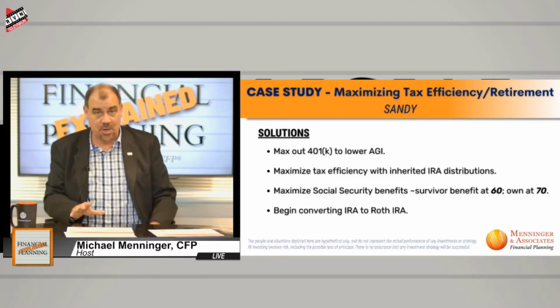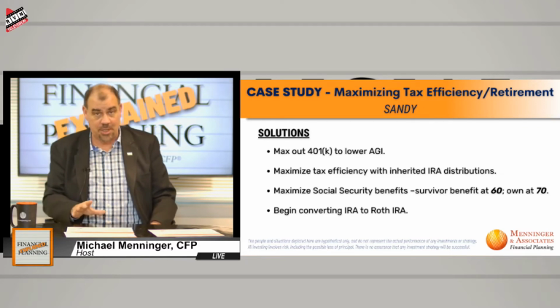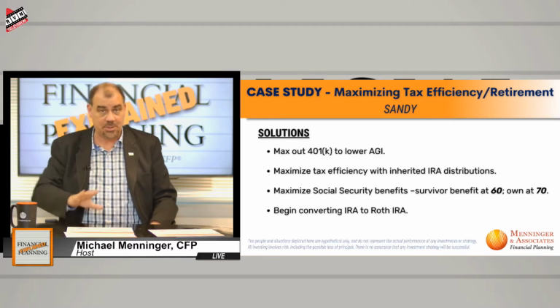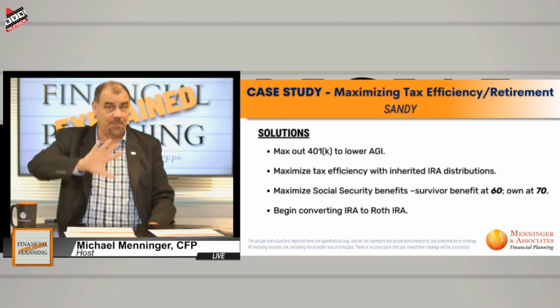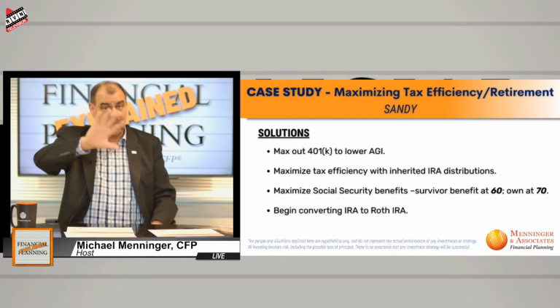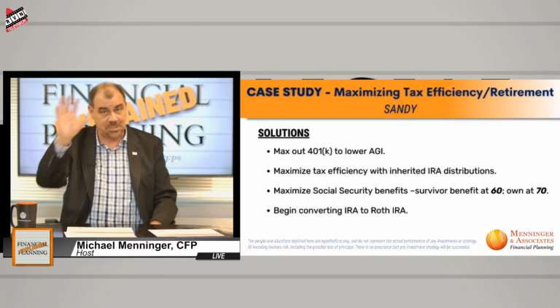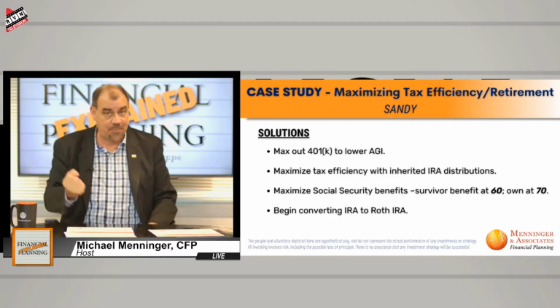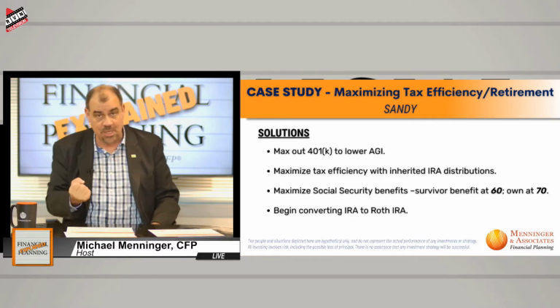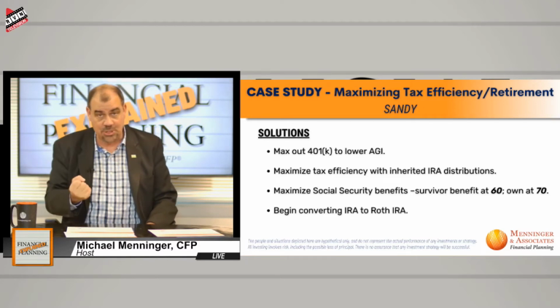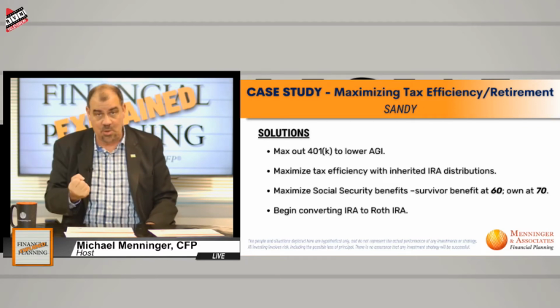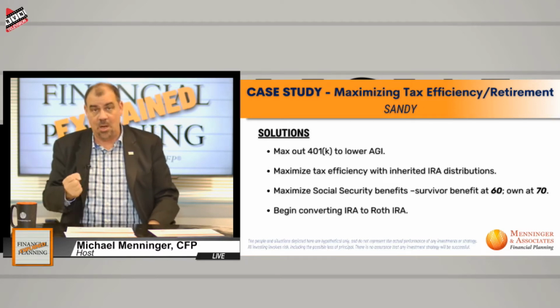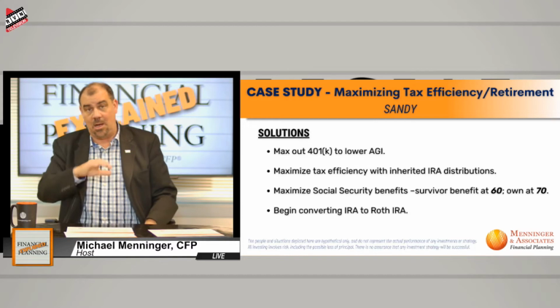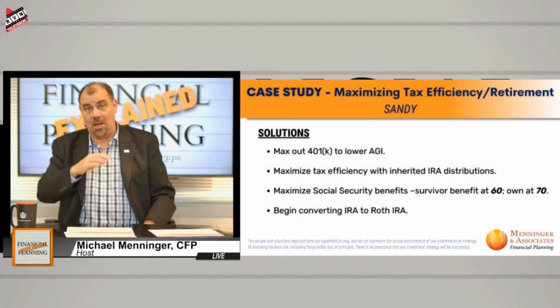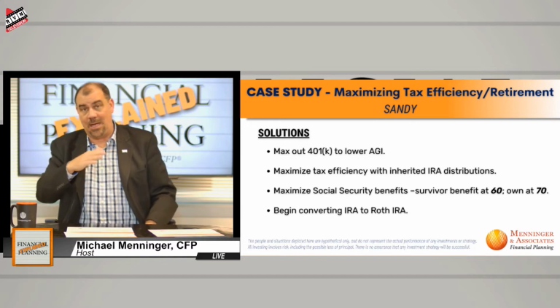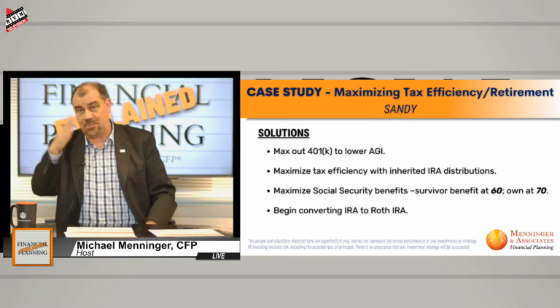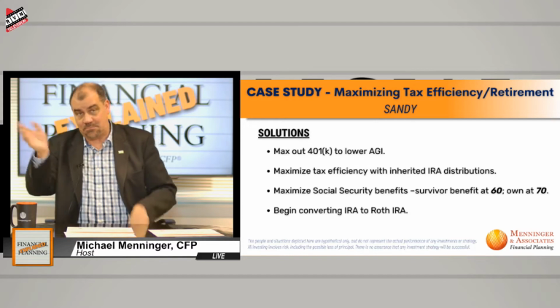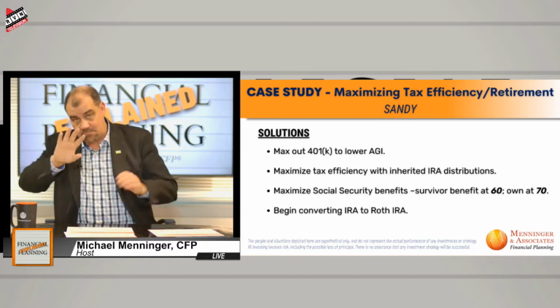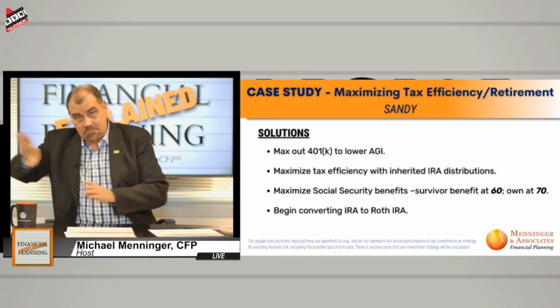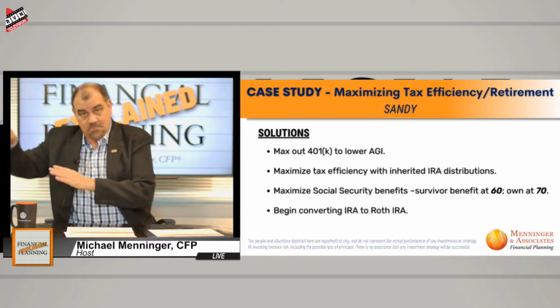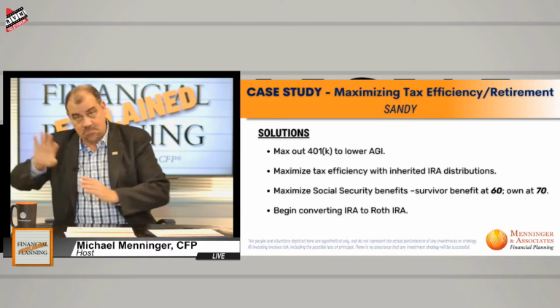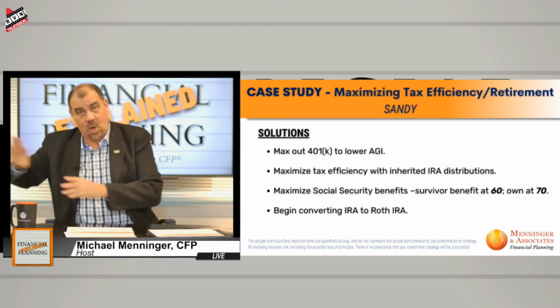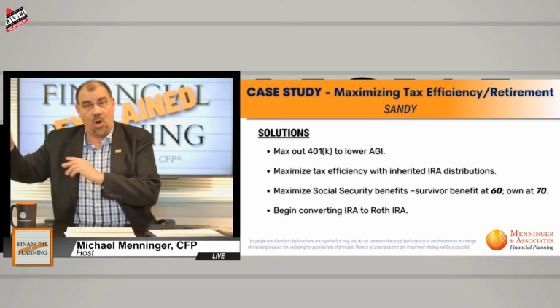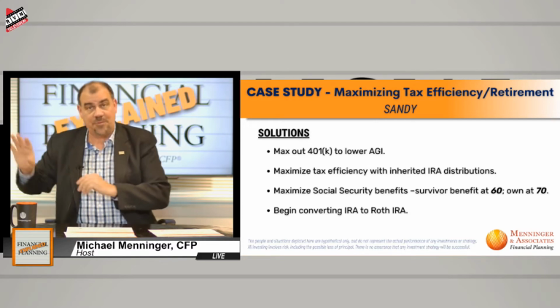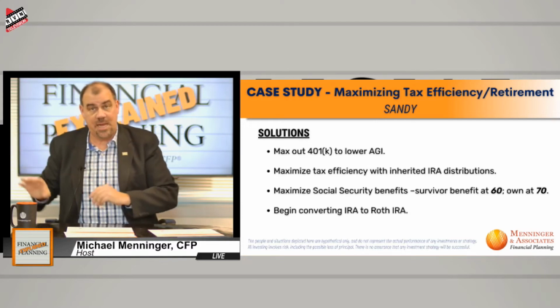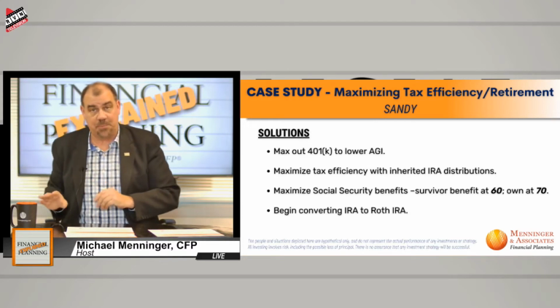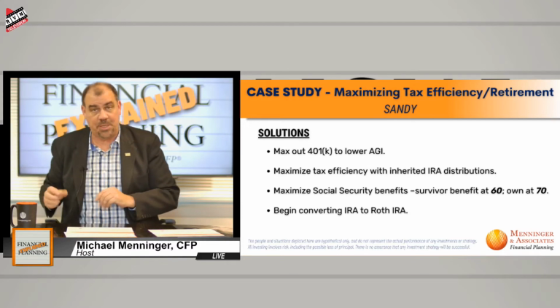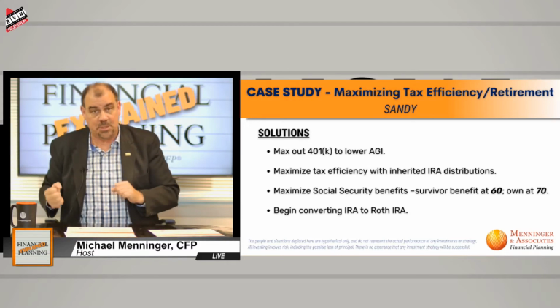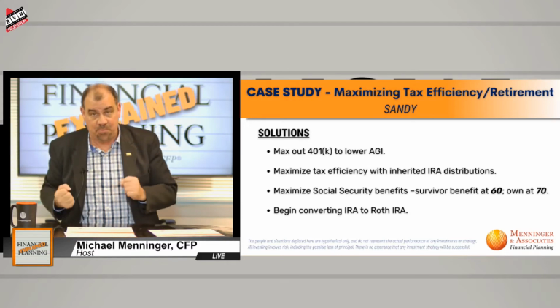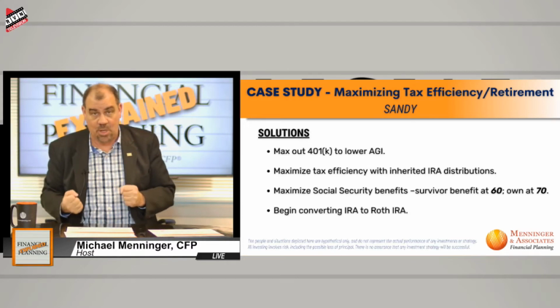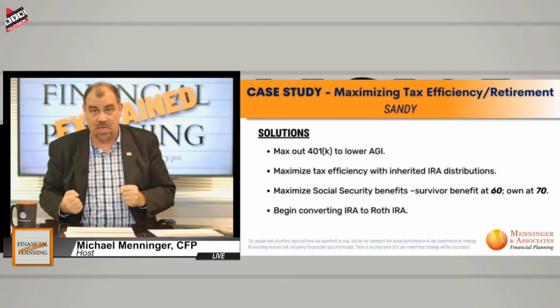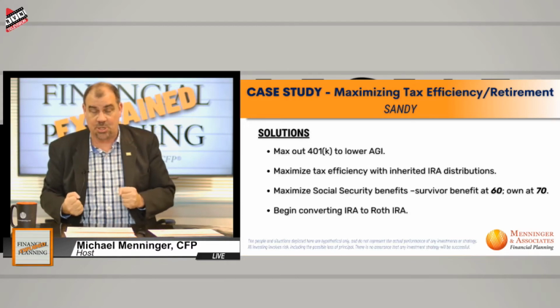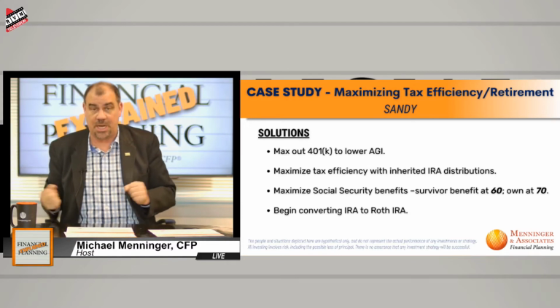What we like to do is multi-generational planning. If the grandparents have sizable enough IRAs and the children are making decent money, there are a lot of times that we actually name grandchildren as beneficiaries to bypass the children in their prime earning years. Separate issue — I'm going off on a tangent, but it's important to understand.